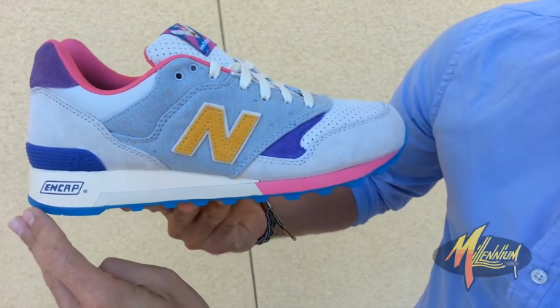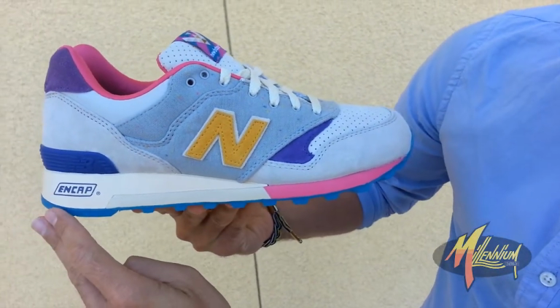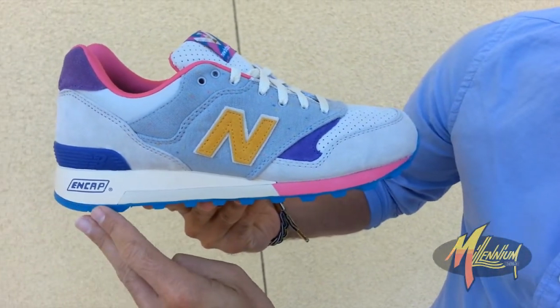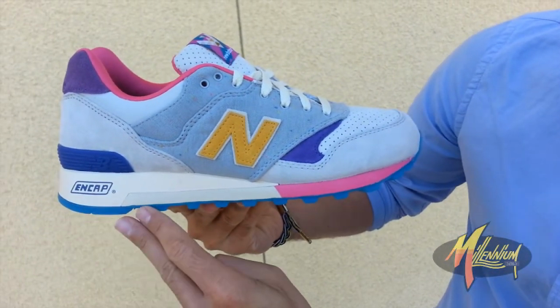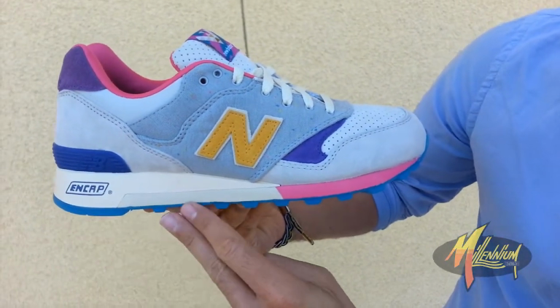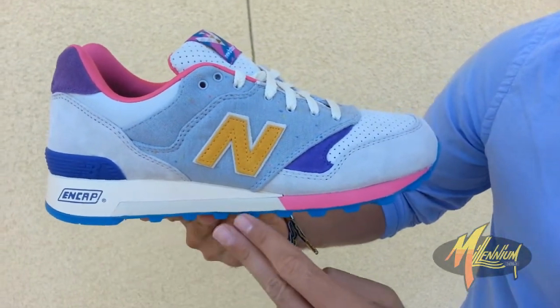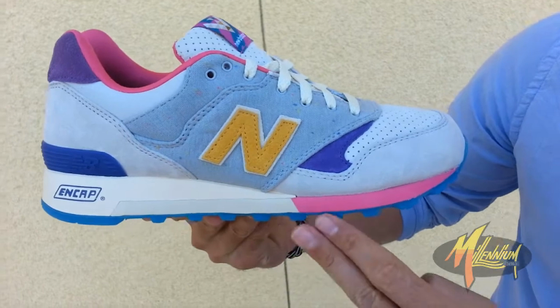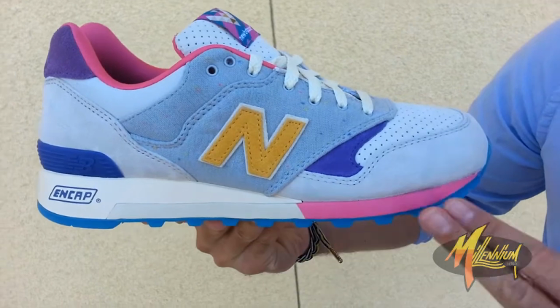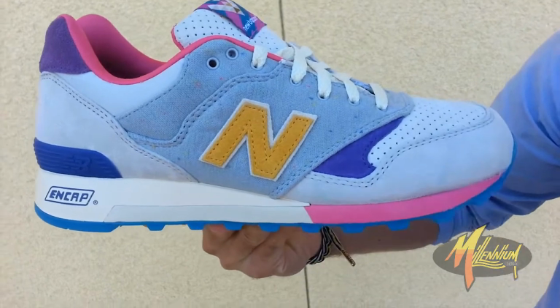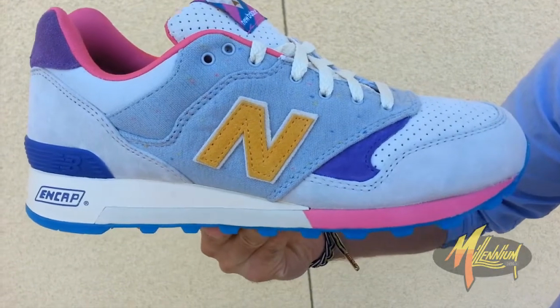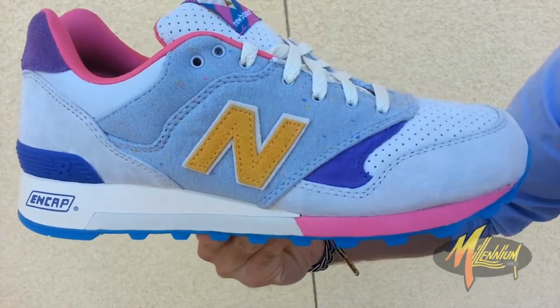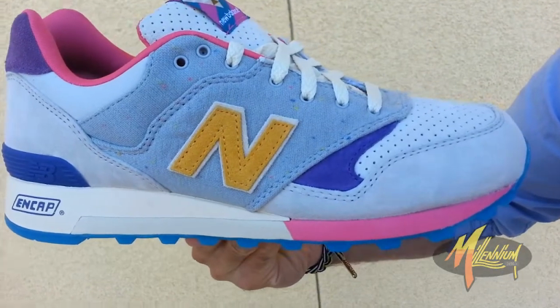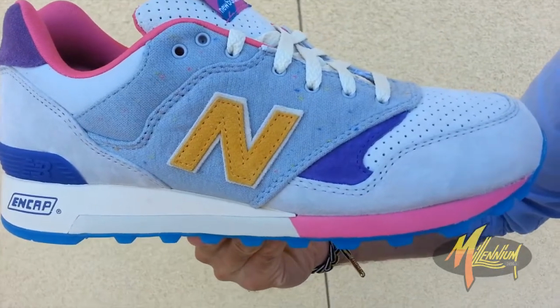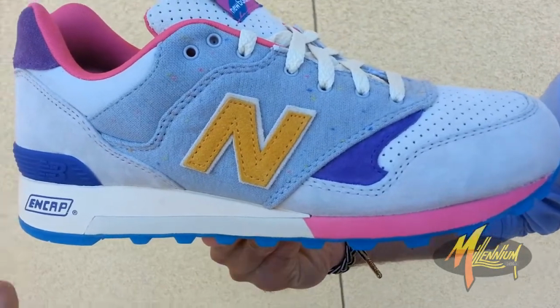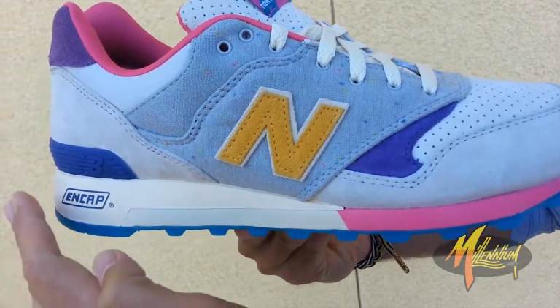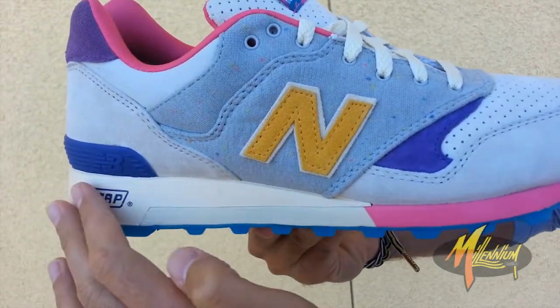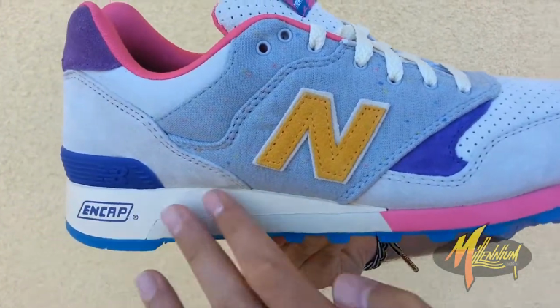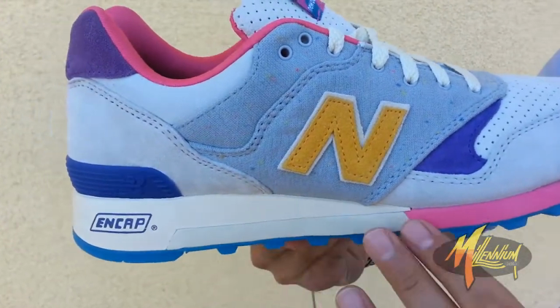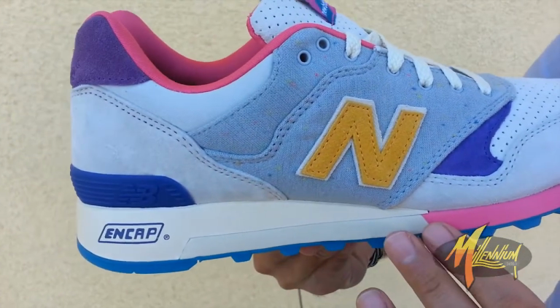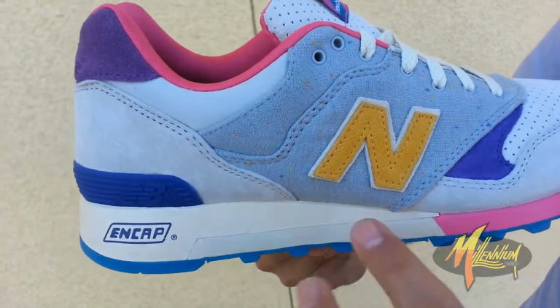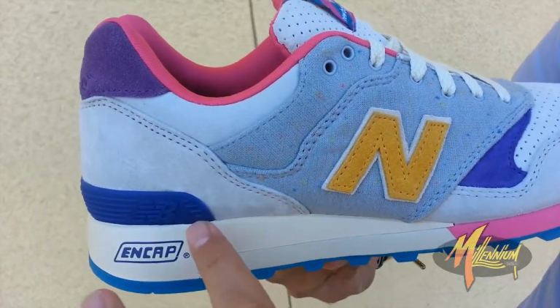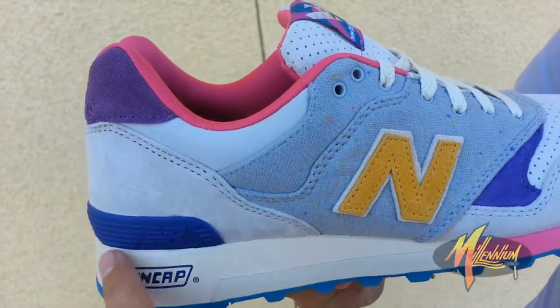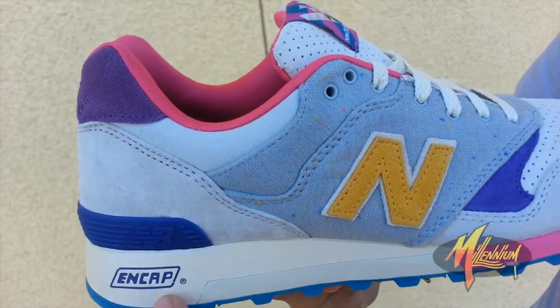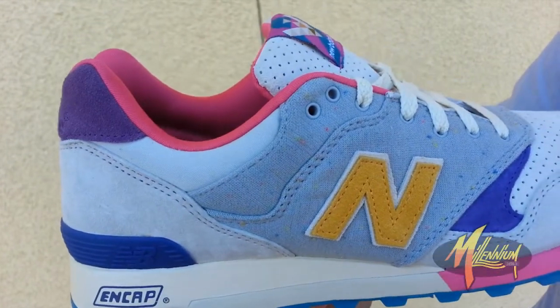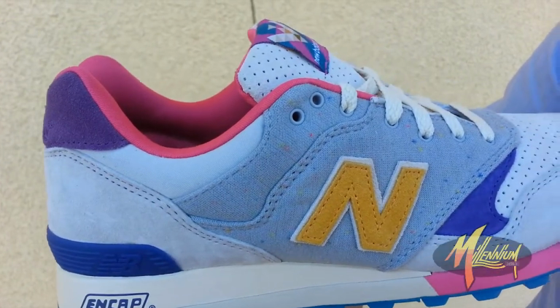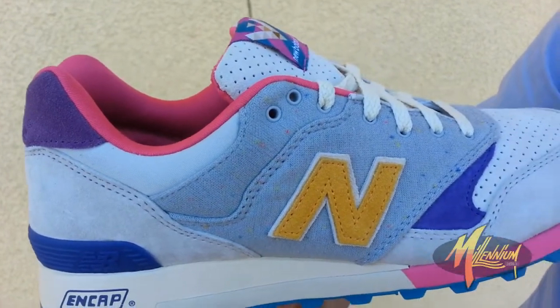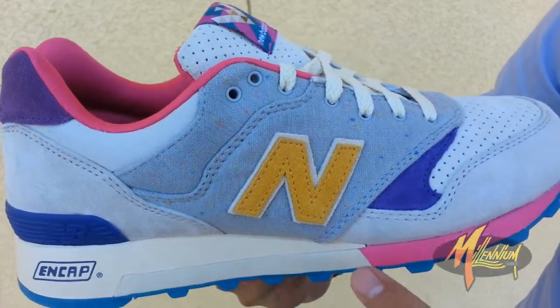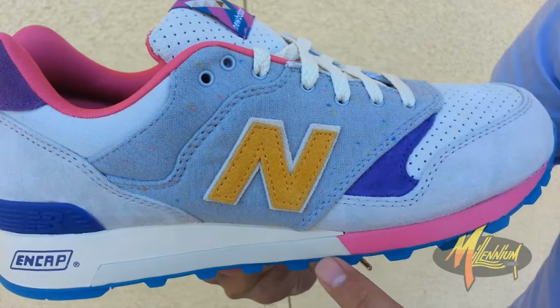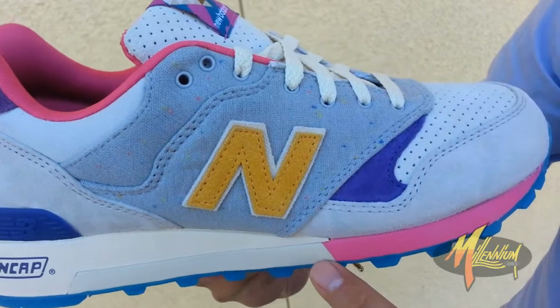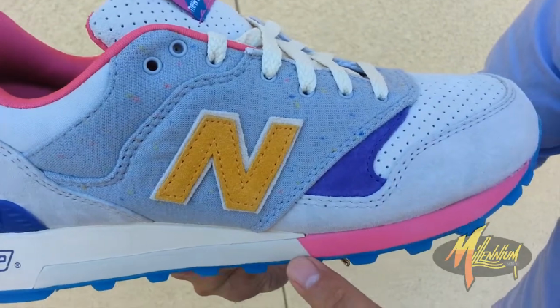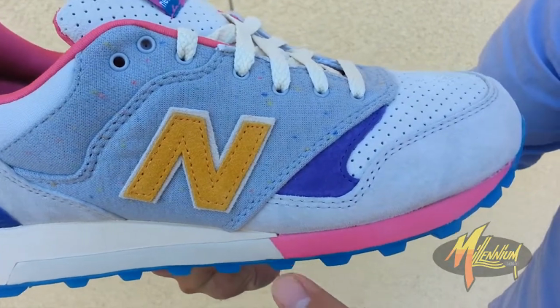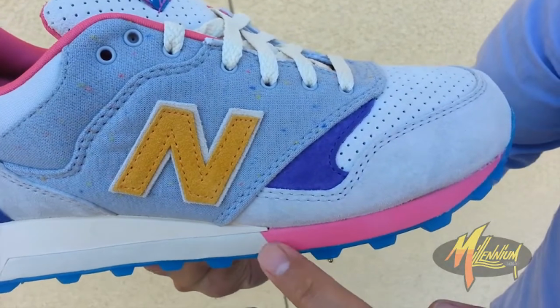We've got a translucent blue outsole, off-white midsole with the N-cap branding, running up to the forefoot.